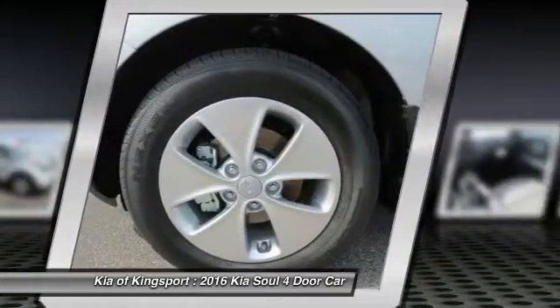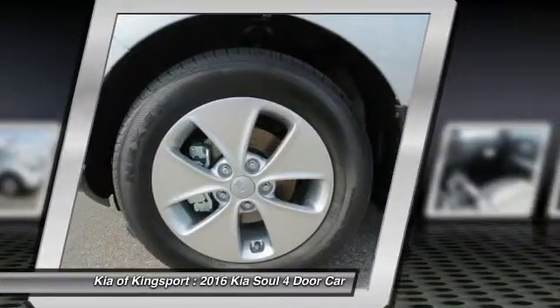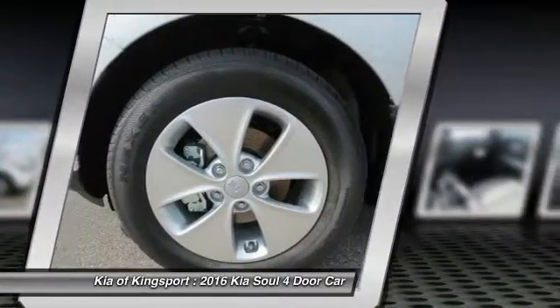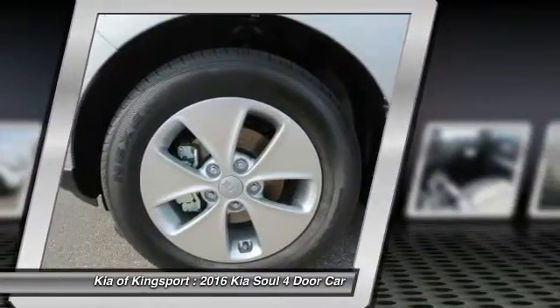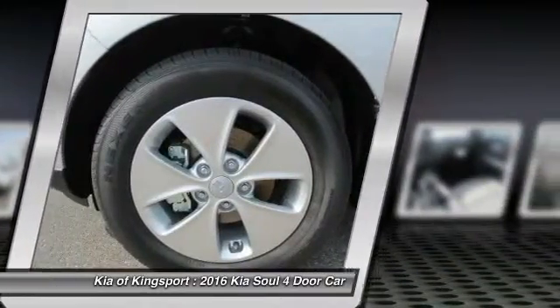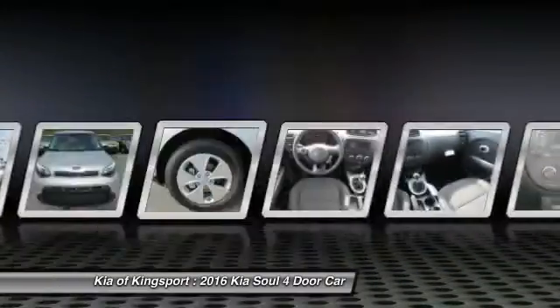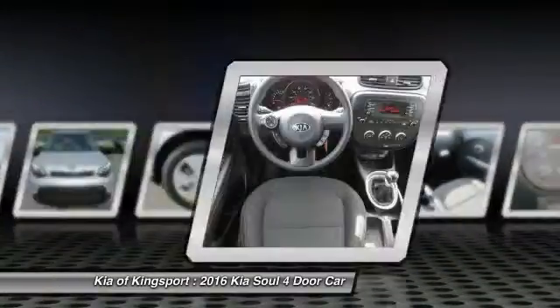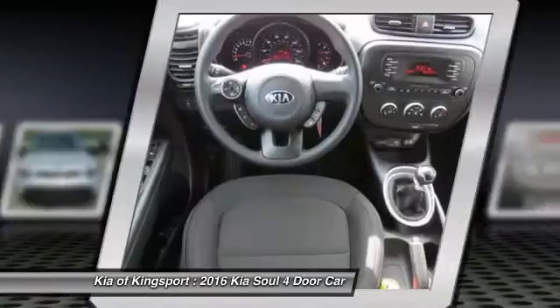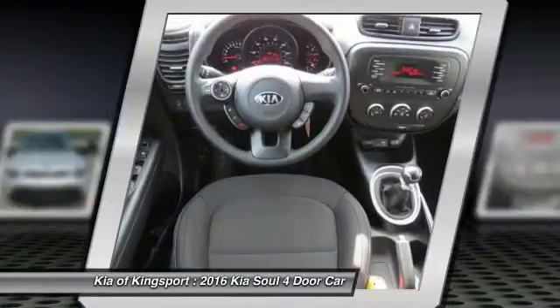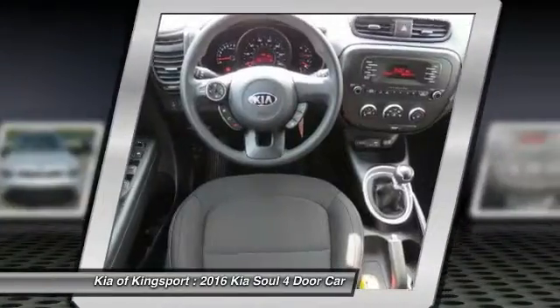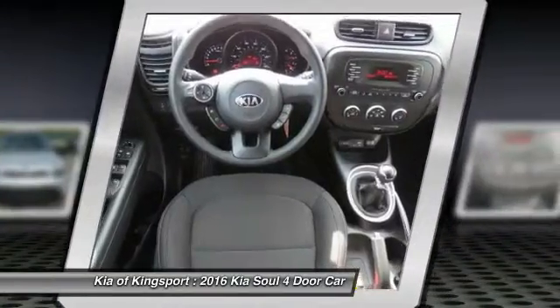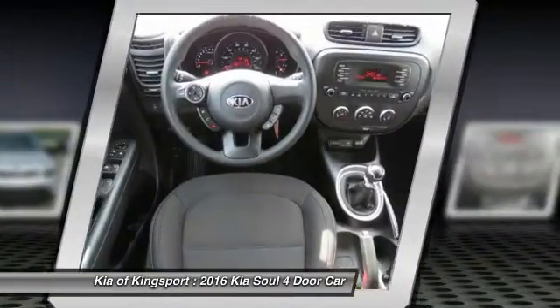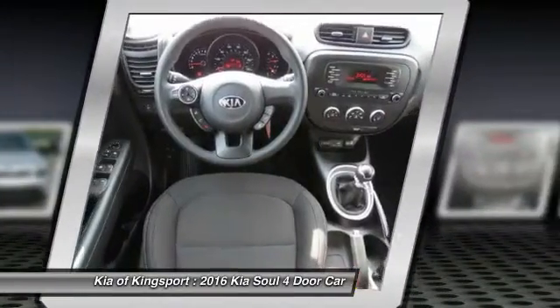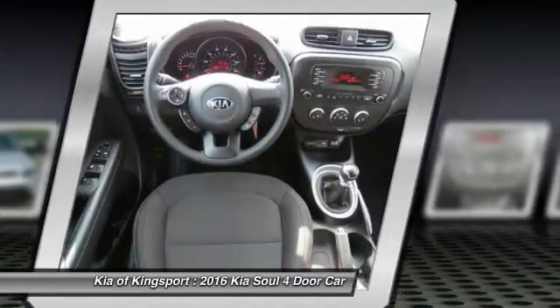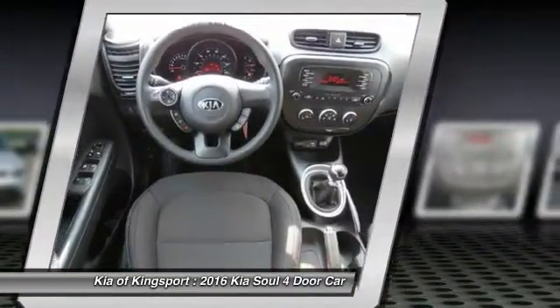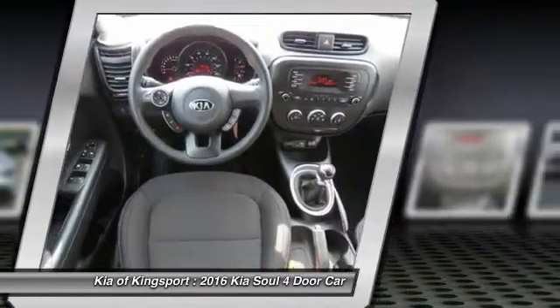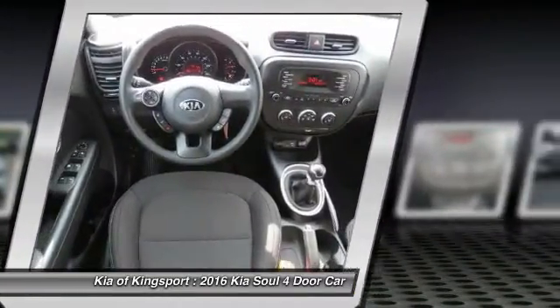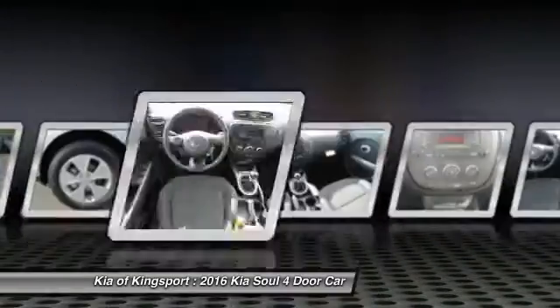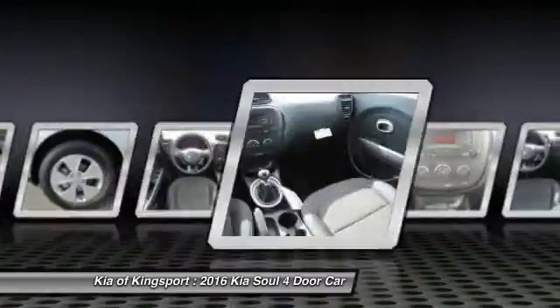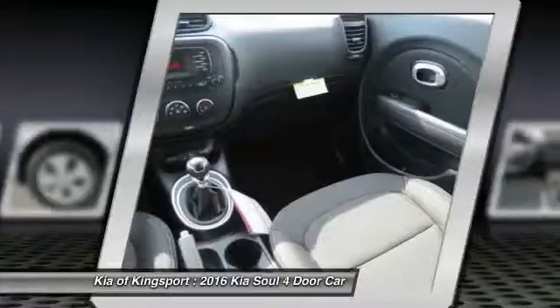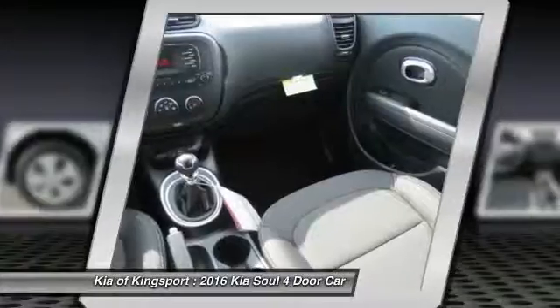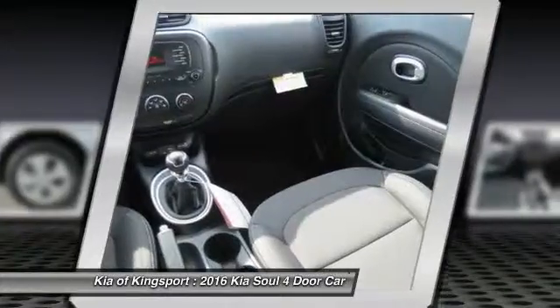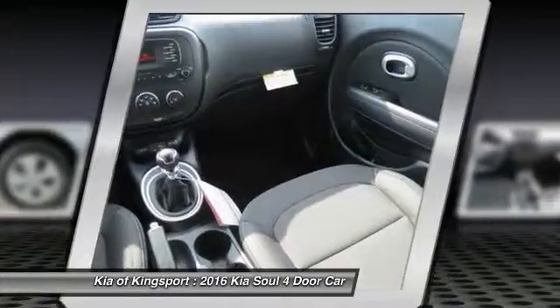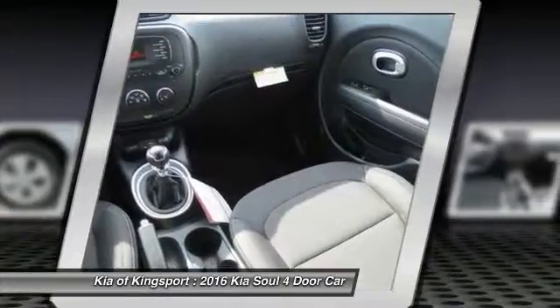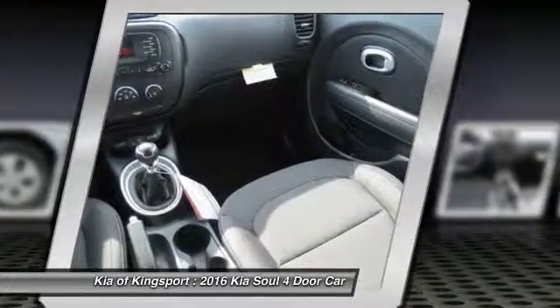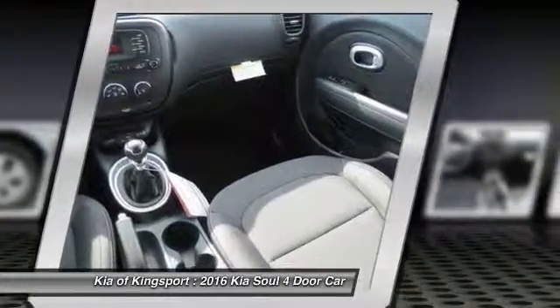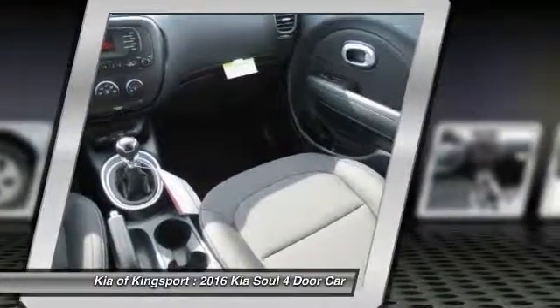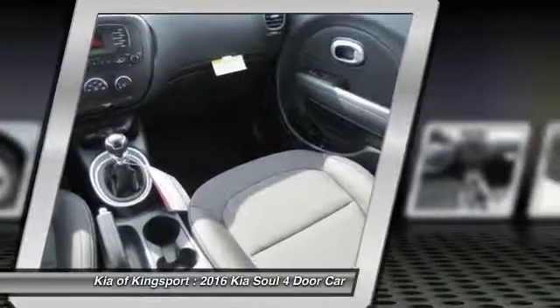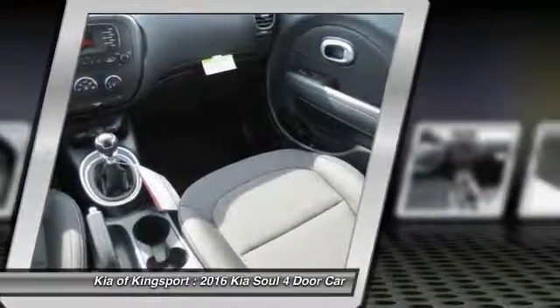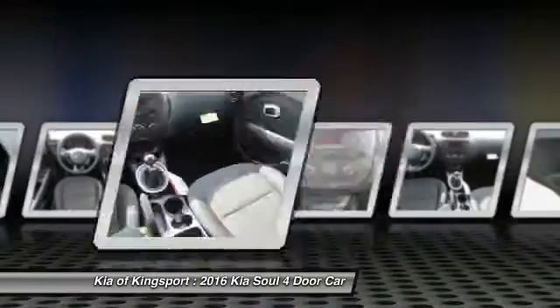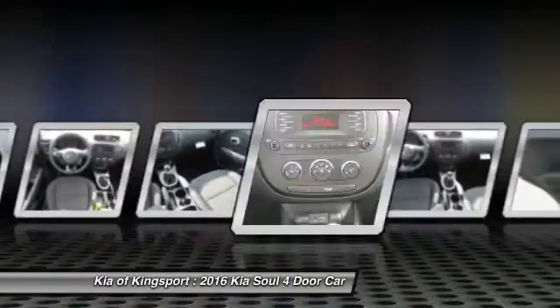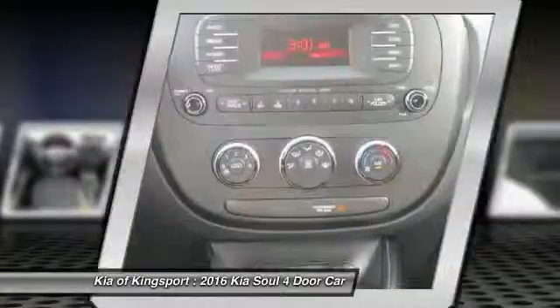Front aluminum wheels, AM FM stereo radio, rear defrost, FWD, trip computer.